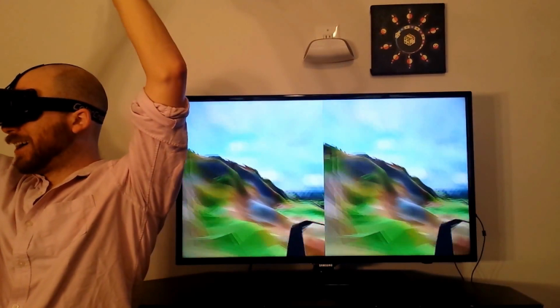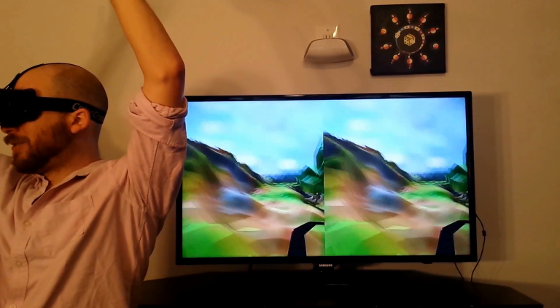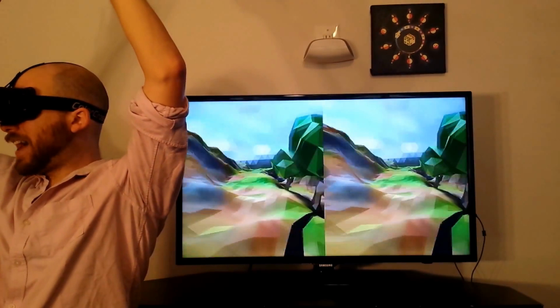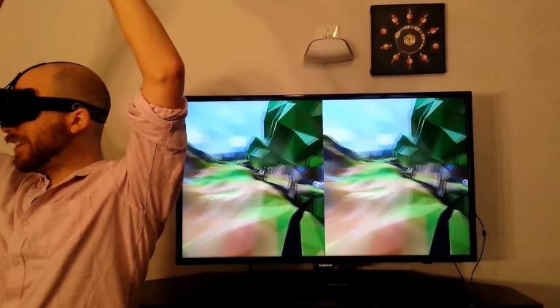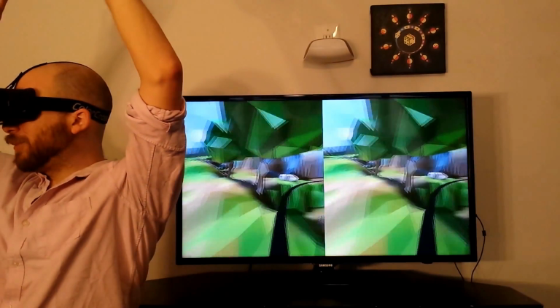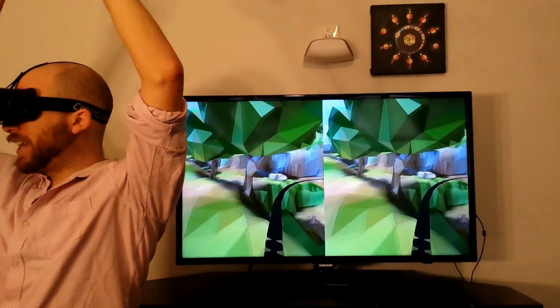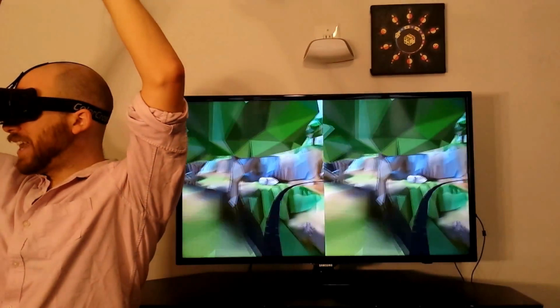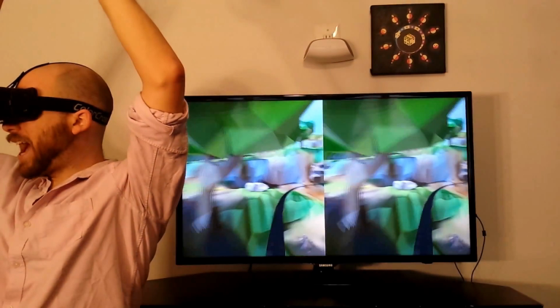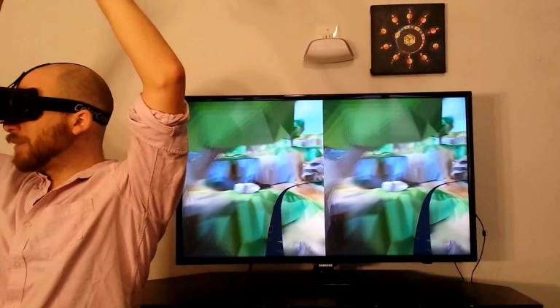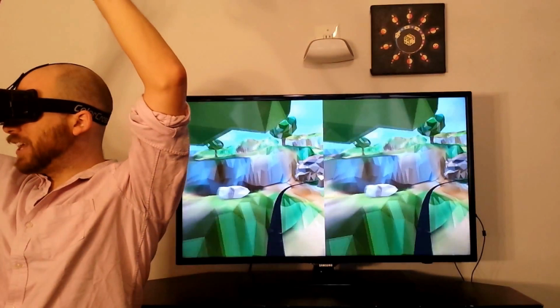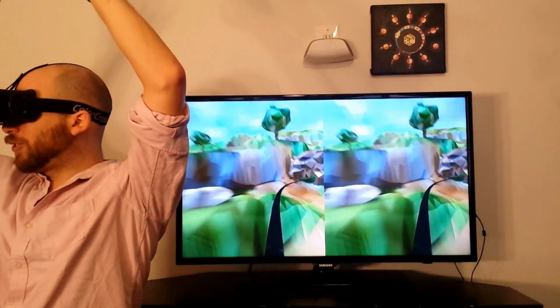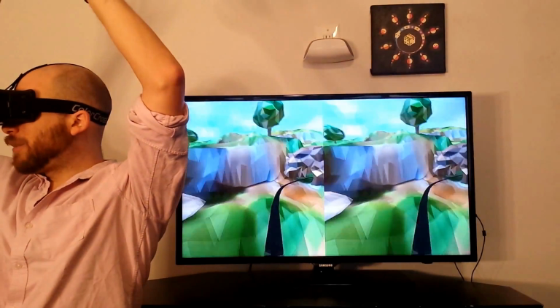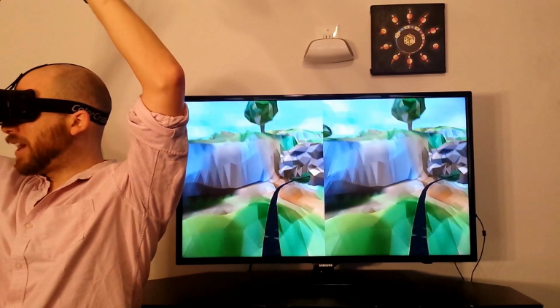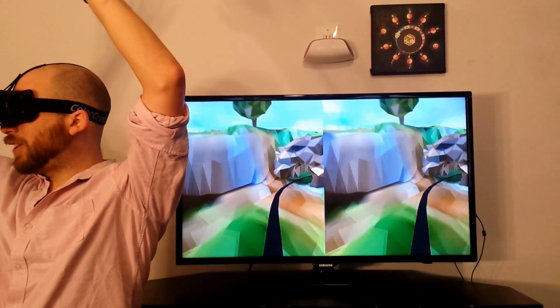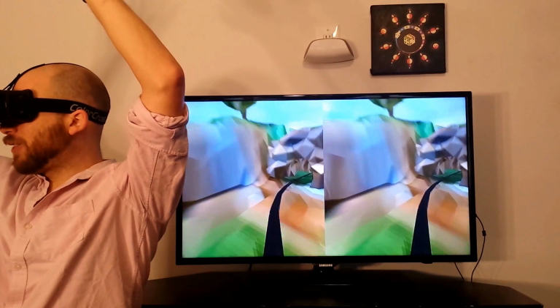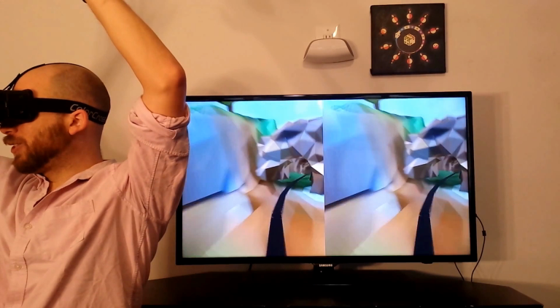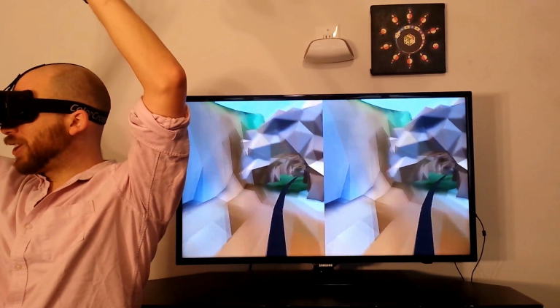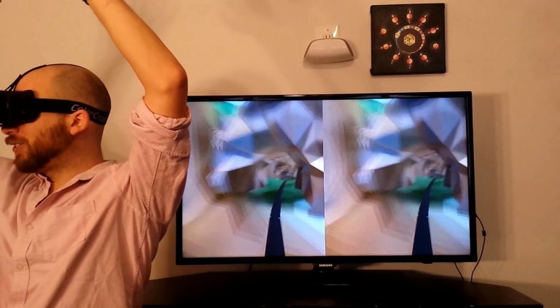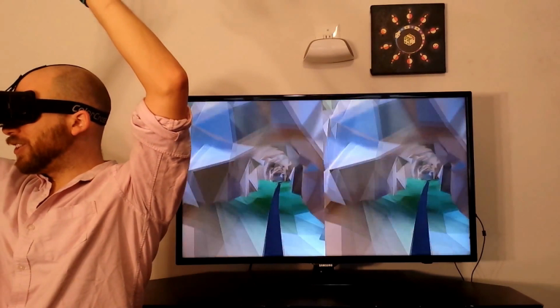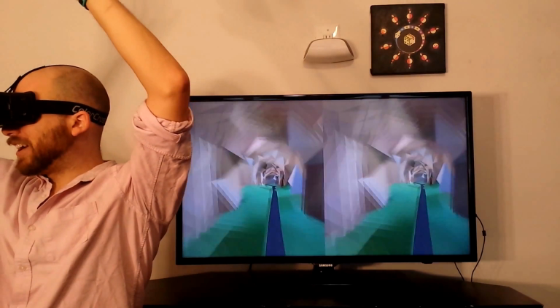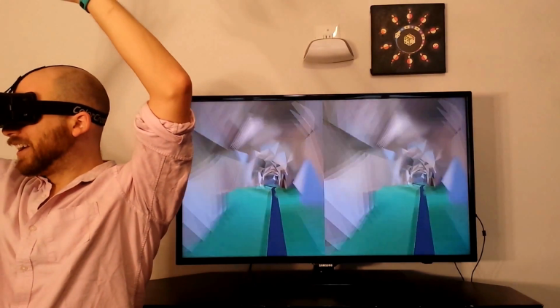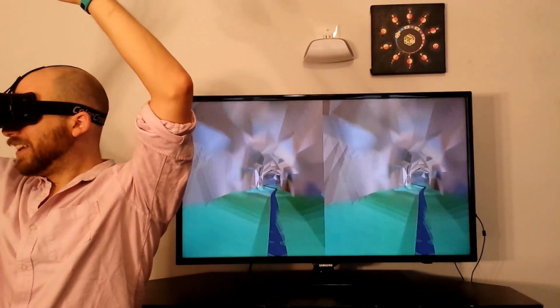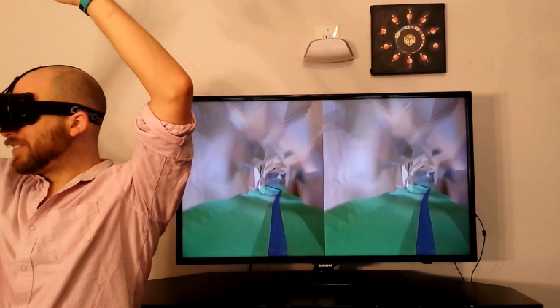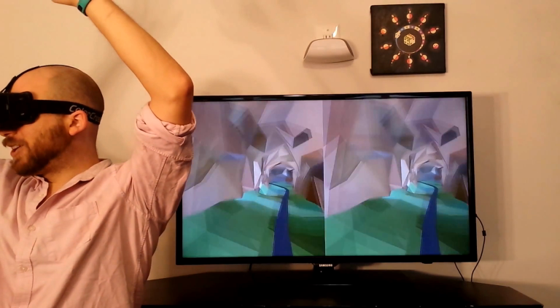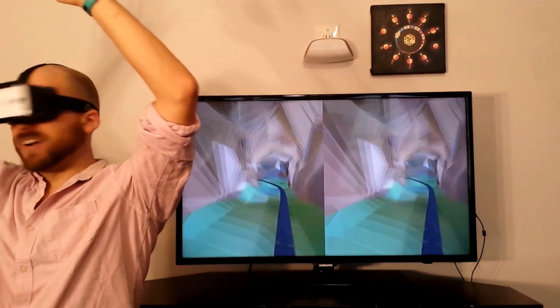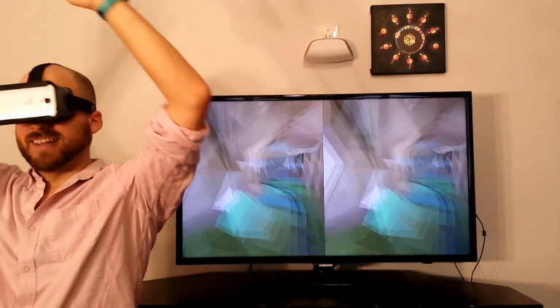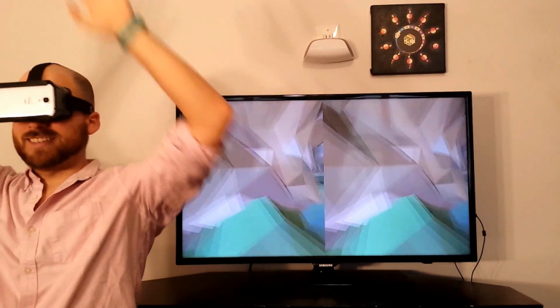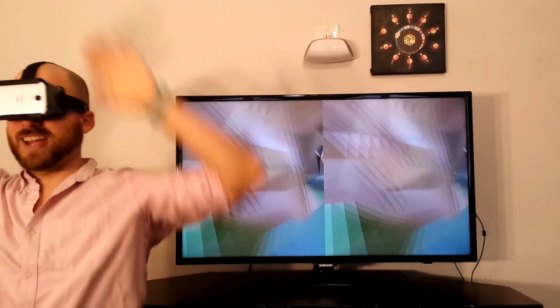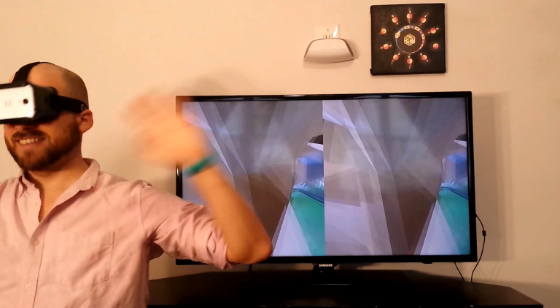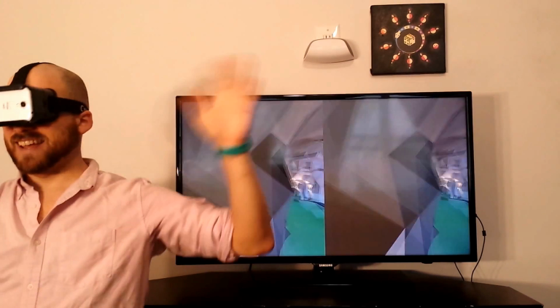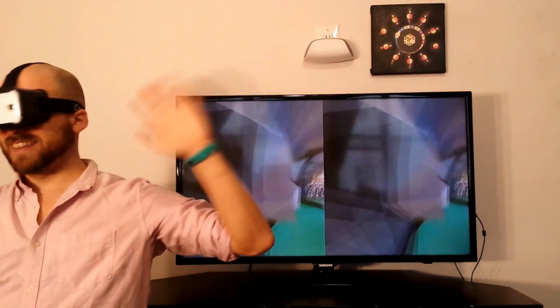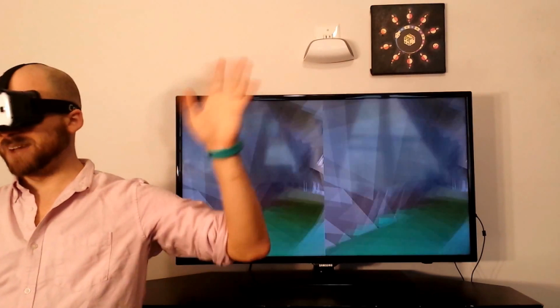That's it for me today. I'm going to enjoy my VR rollercoaster. See you guys next time.